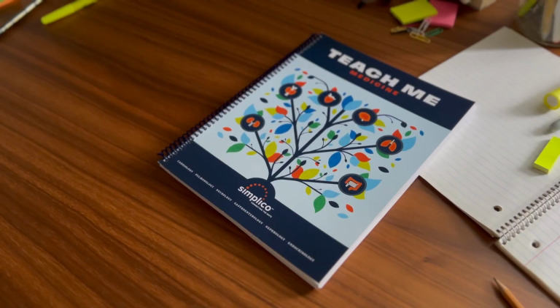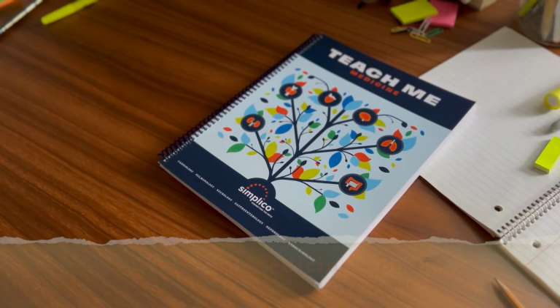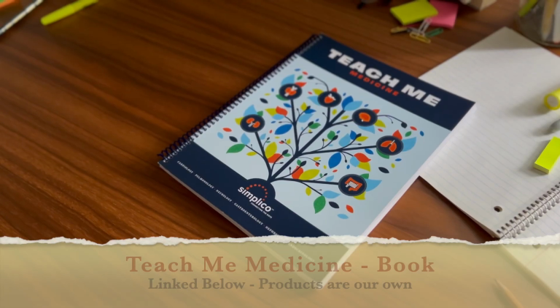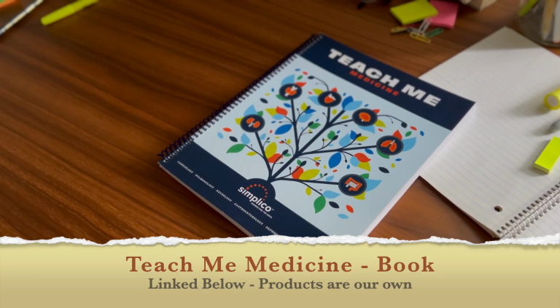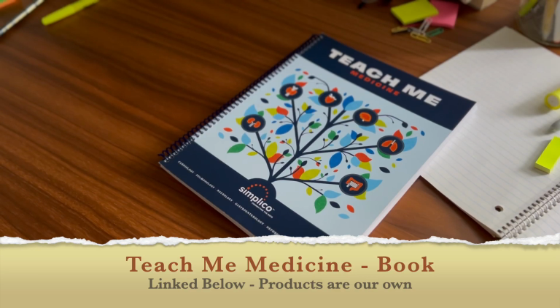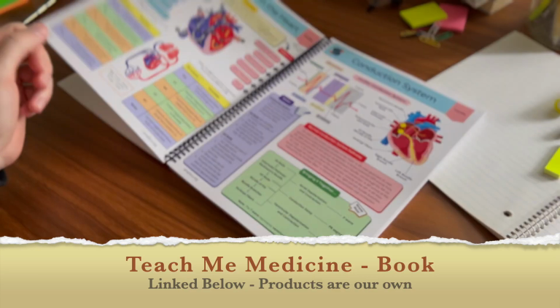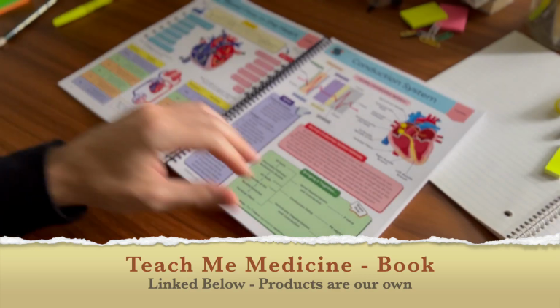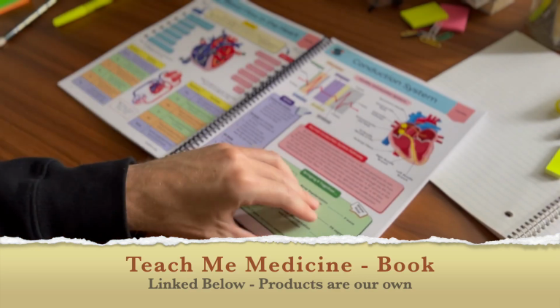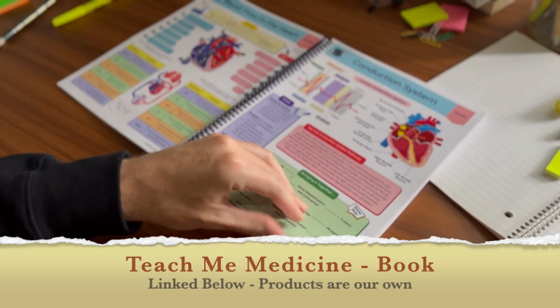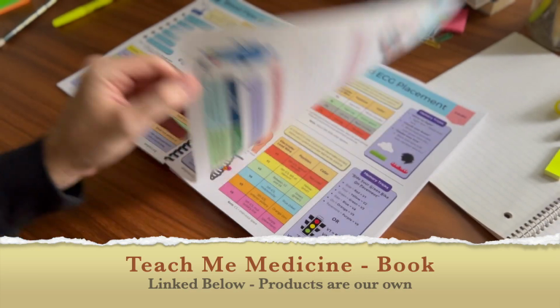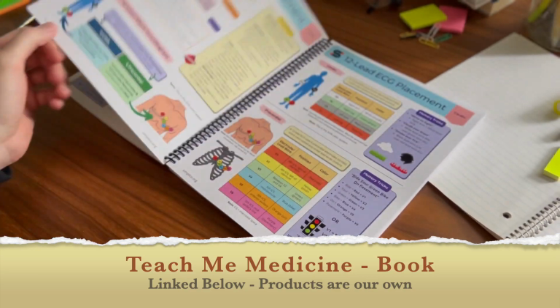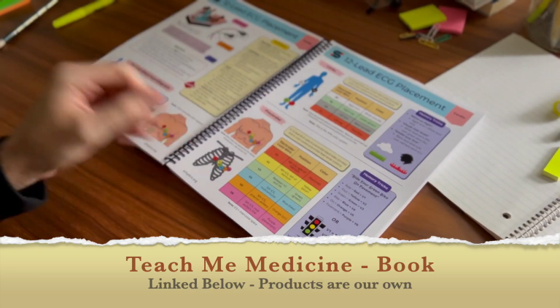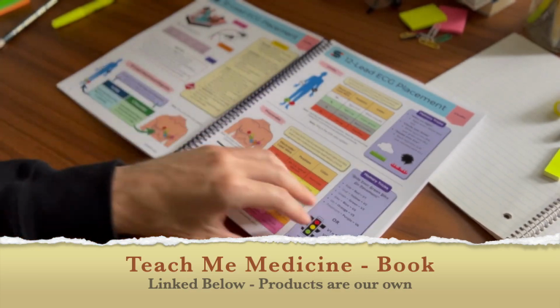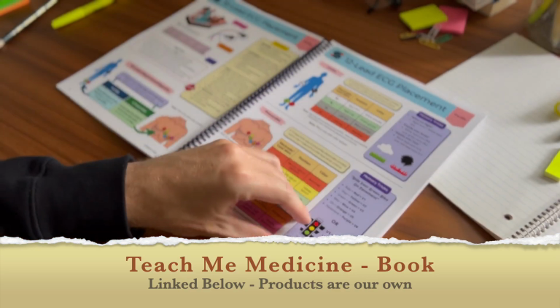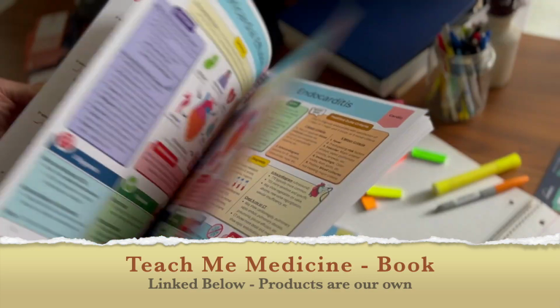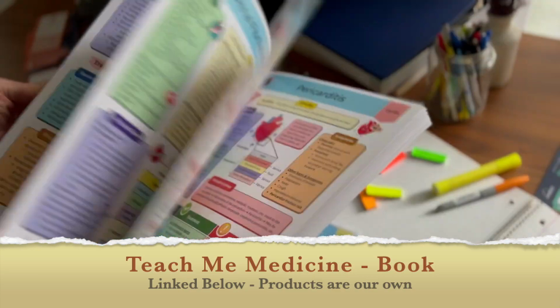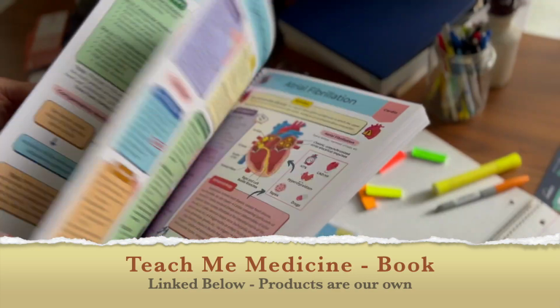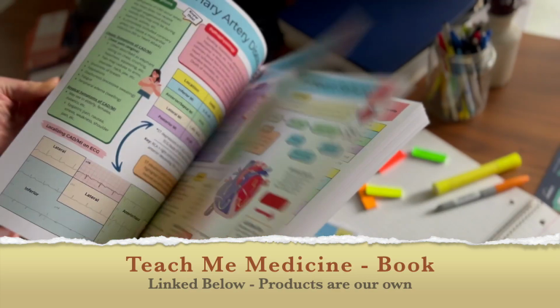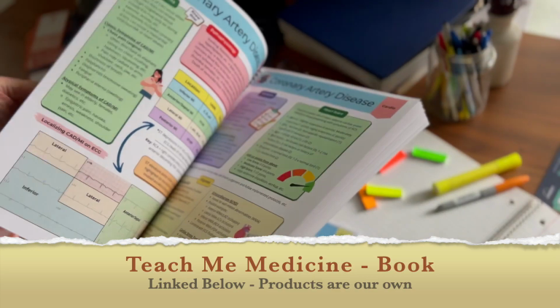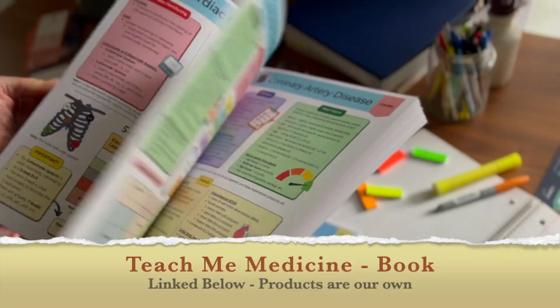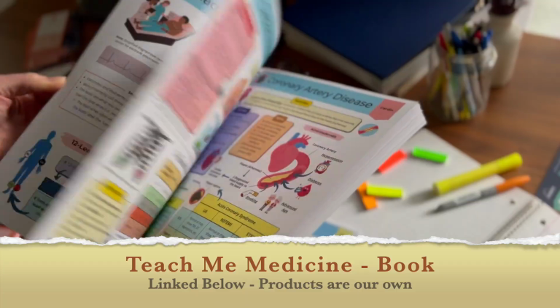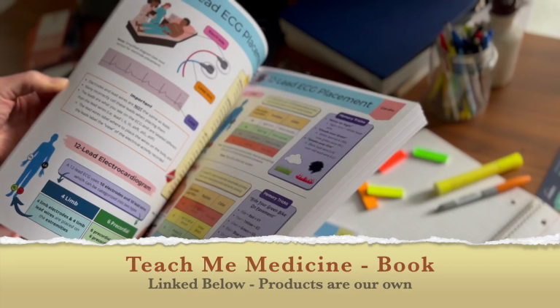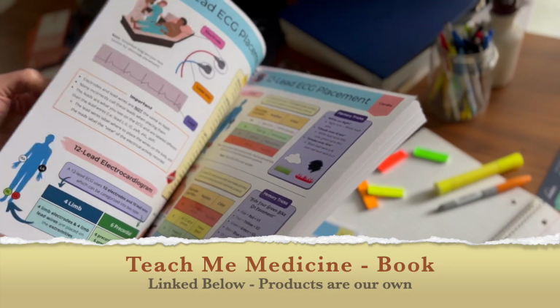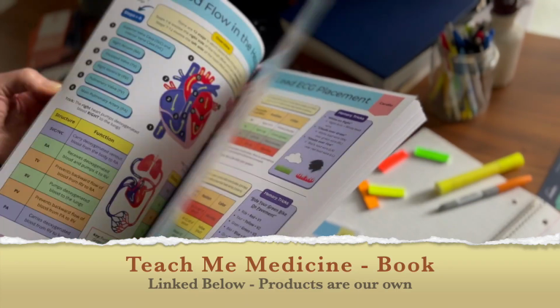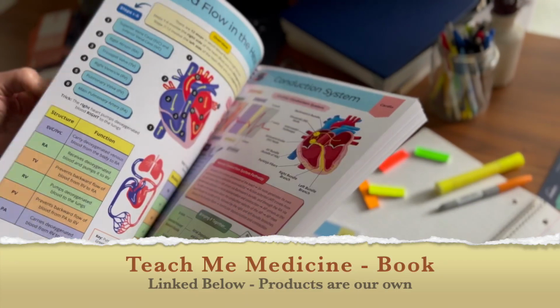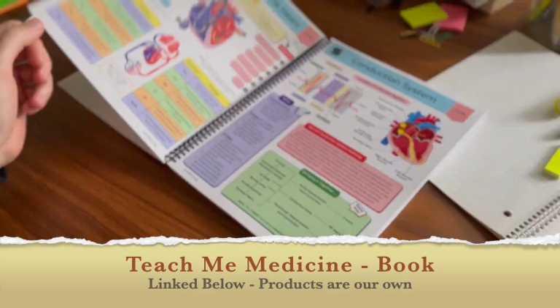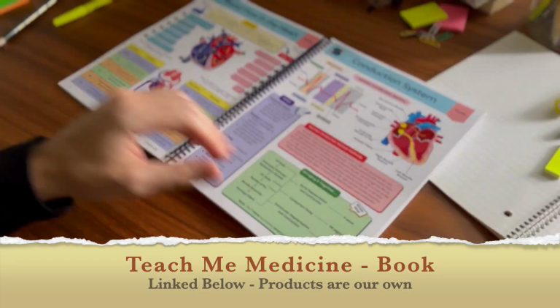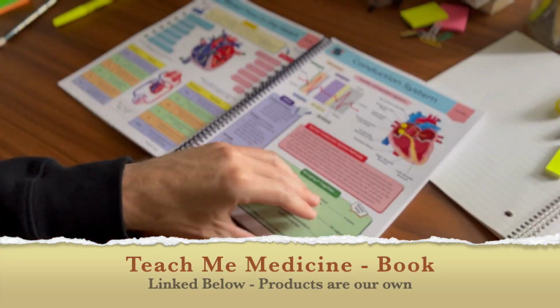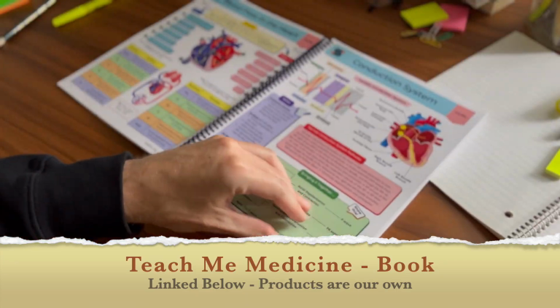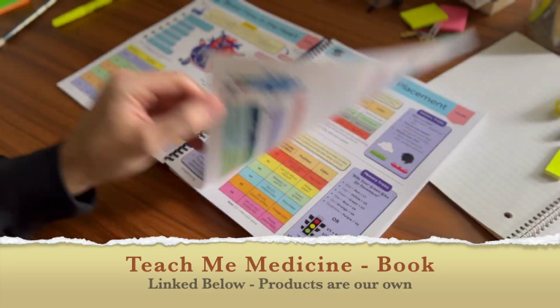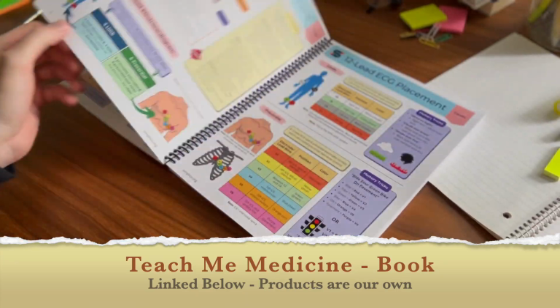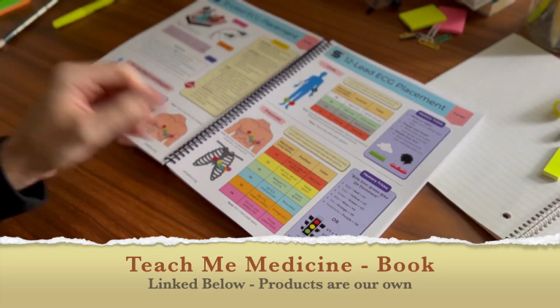This video content comes from Chapter 2 of our Teach Me Medicine book, which will be linked down below, where you can also find more information on this topic.